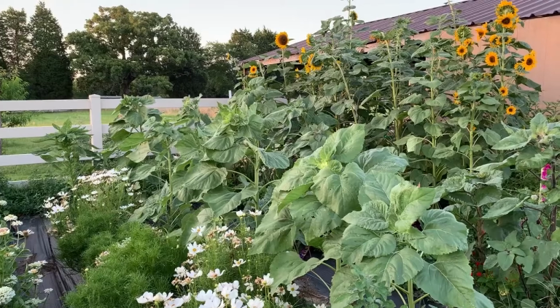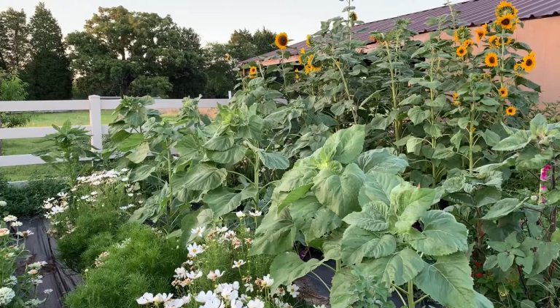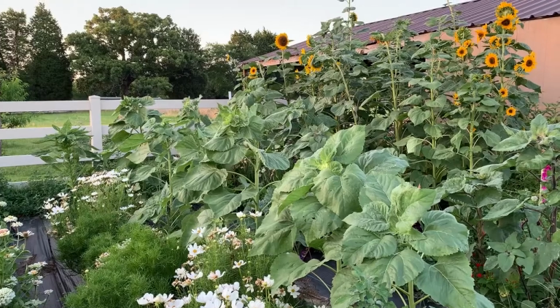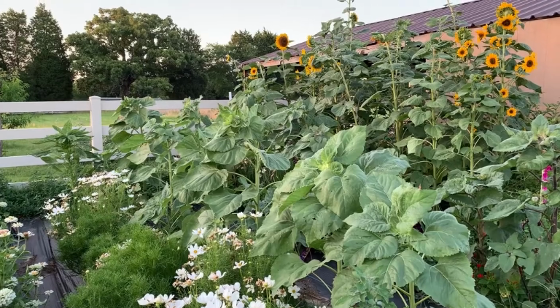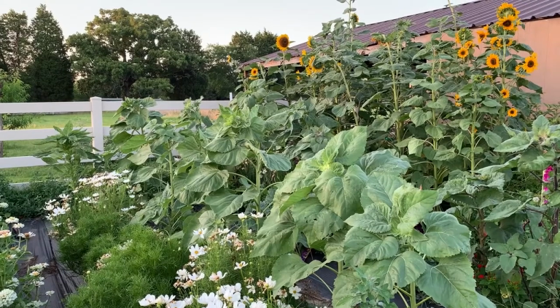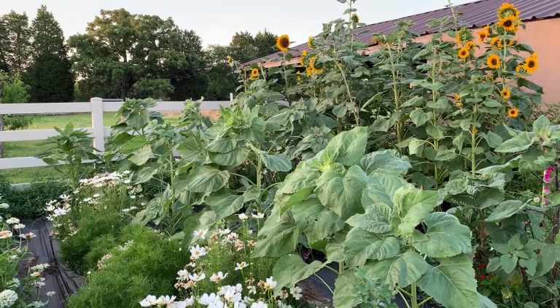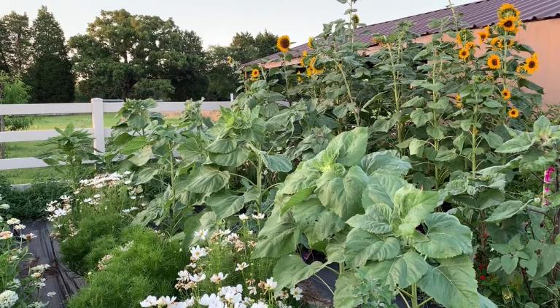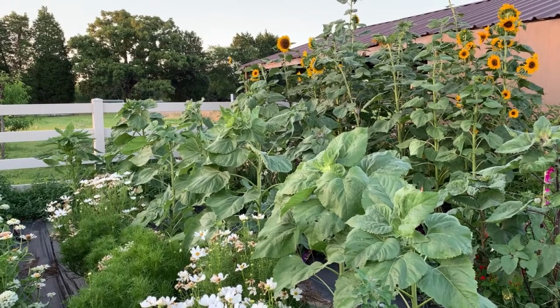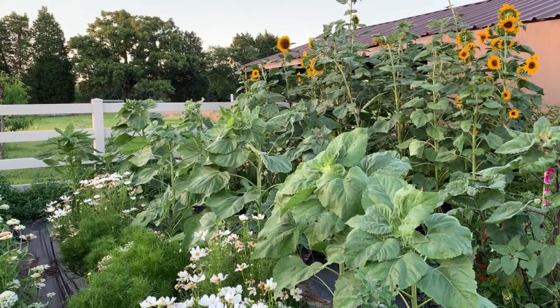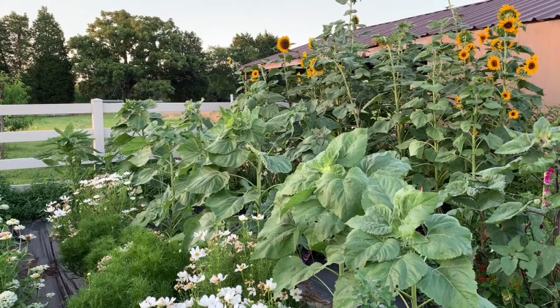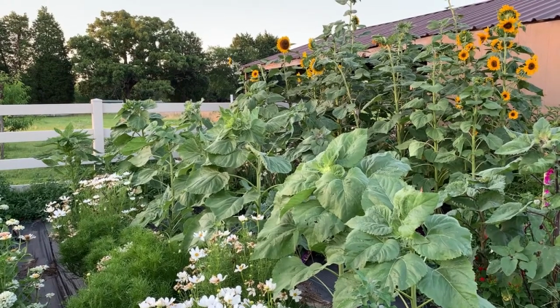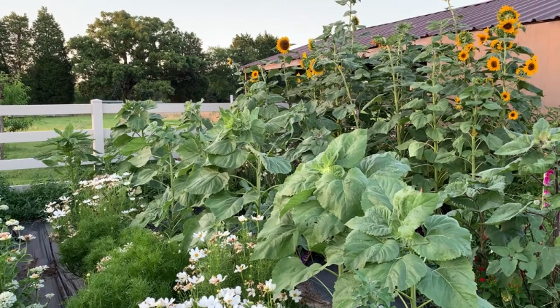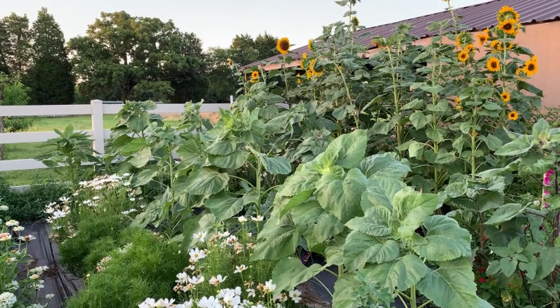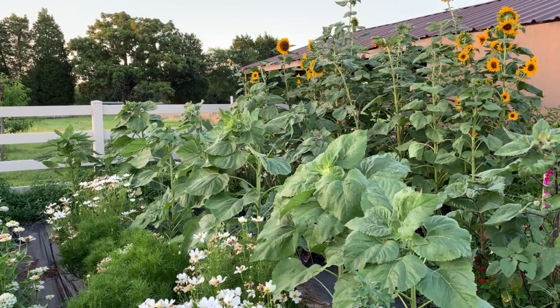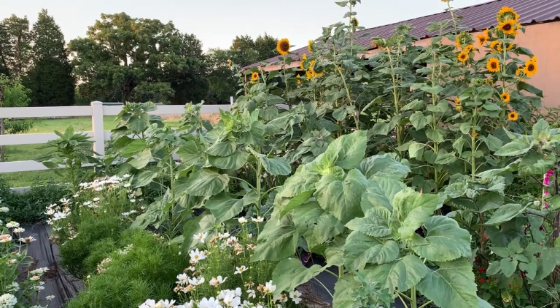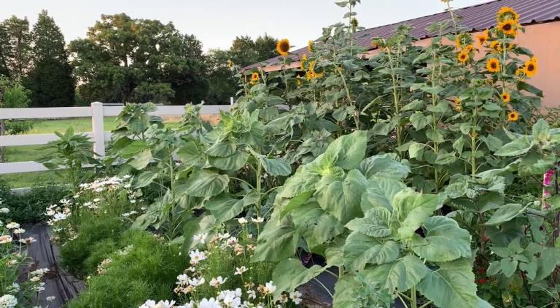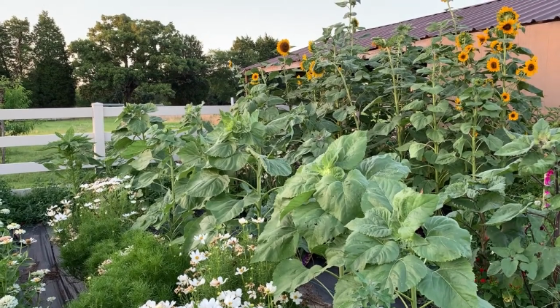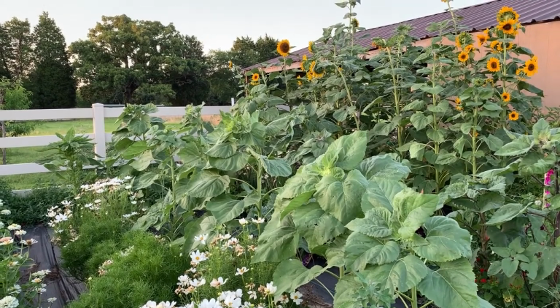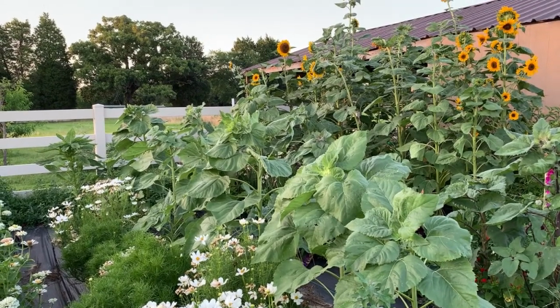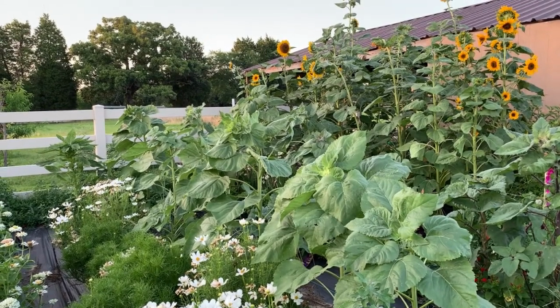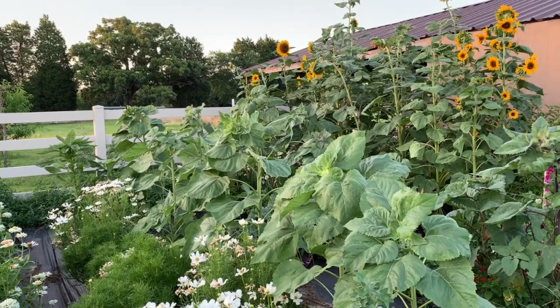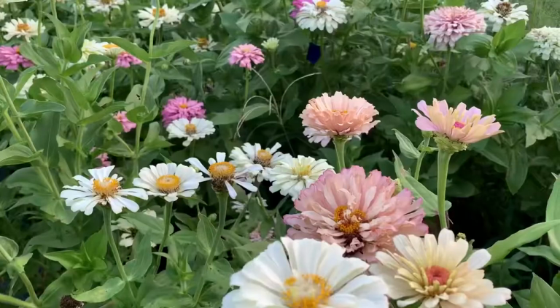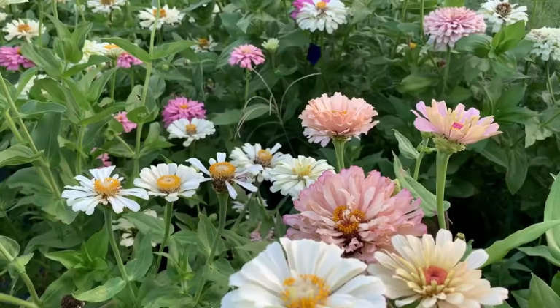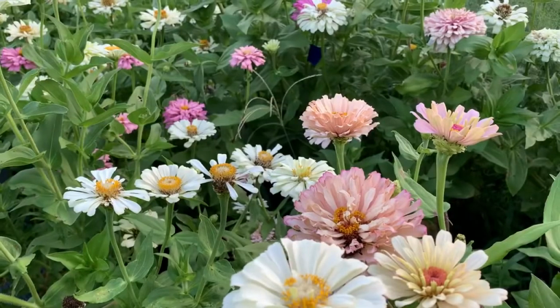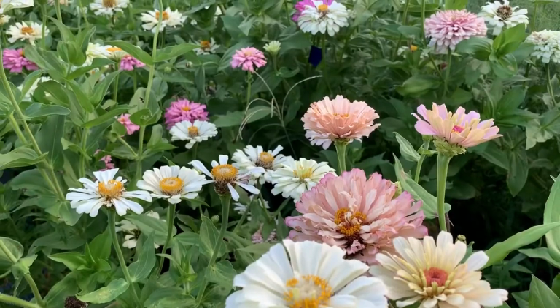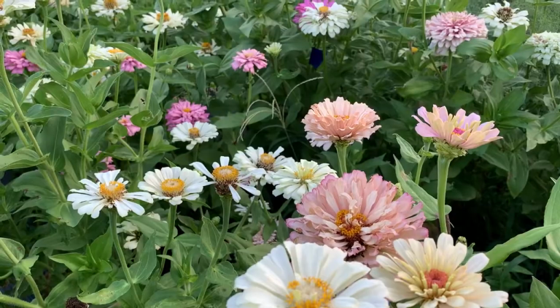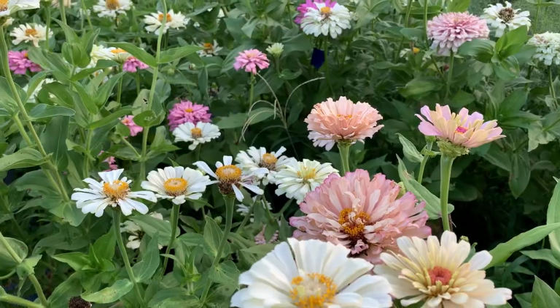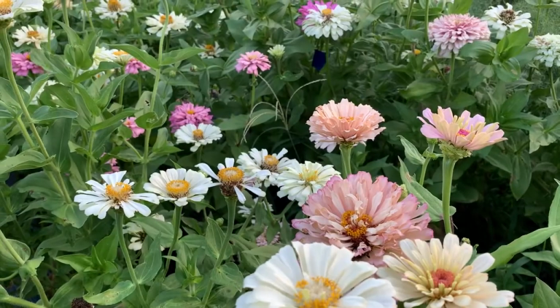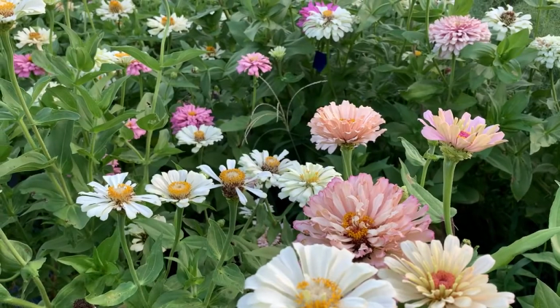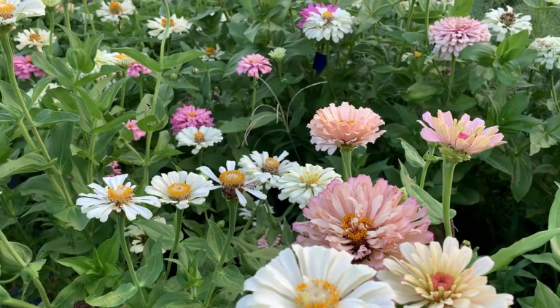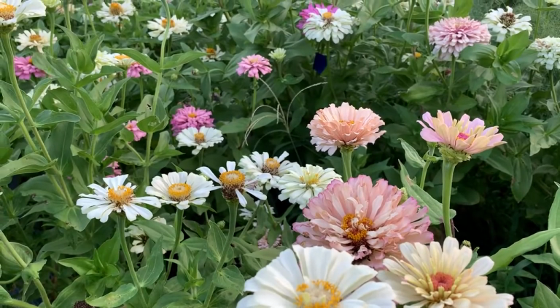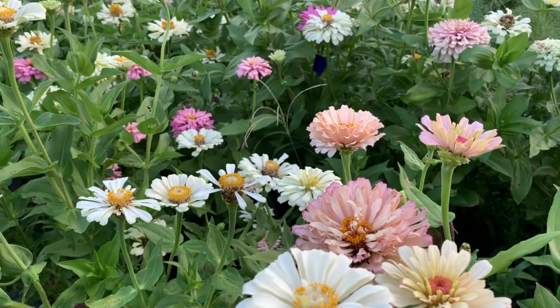Hi guys! Today we are hand pollinating zinnias and I thought I would take you along and show you how I do it.